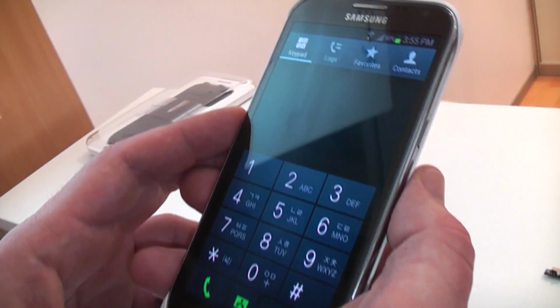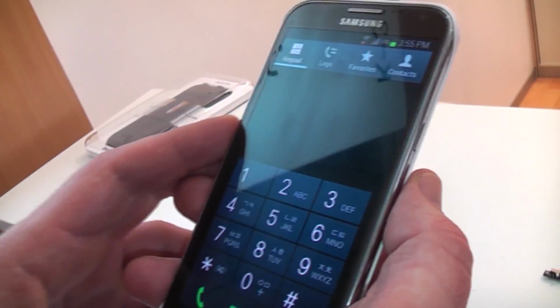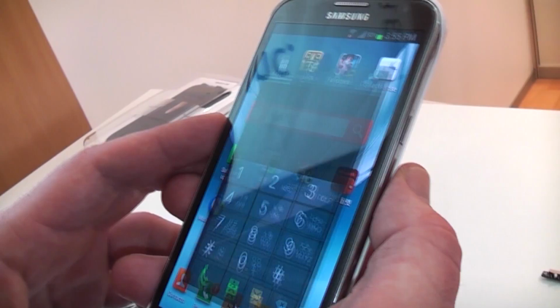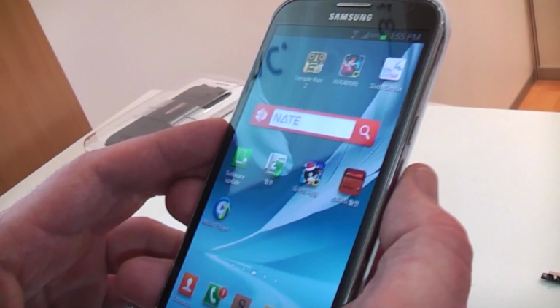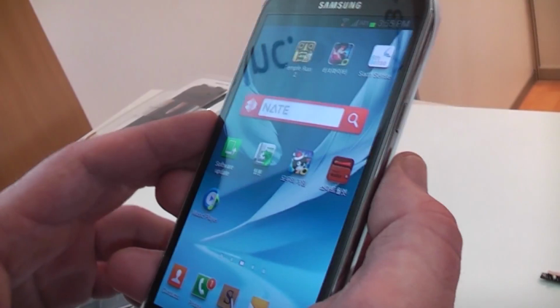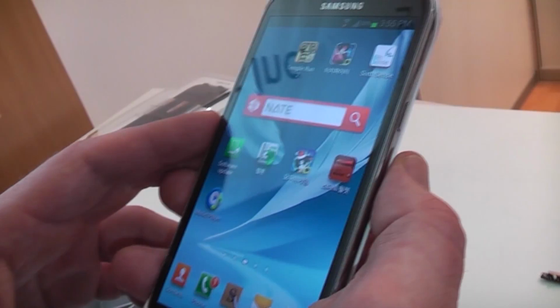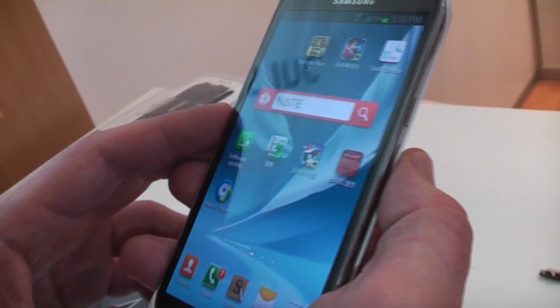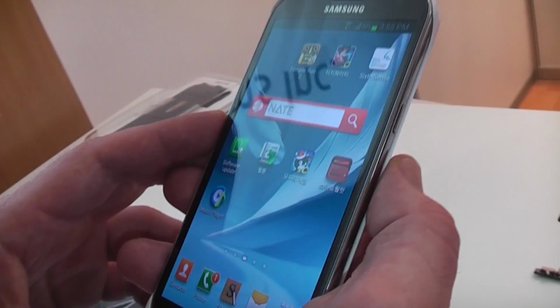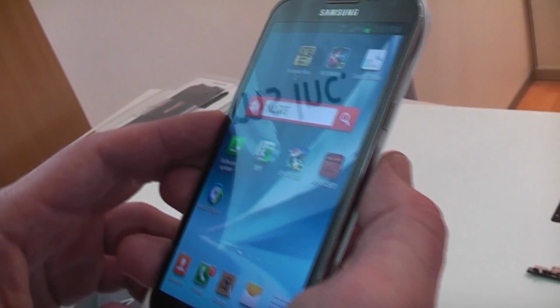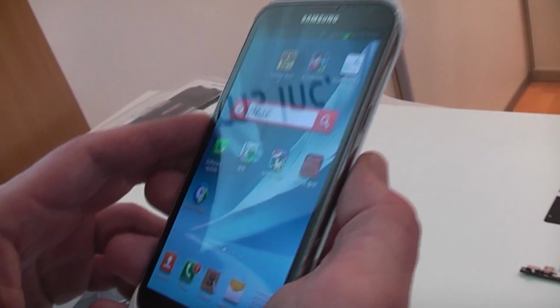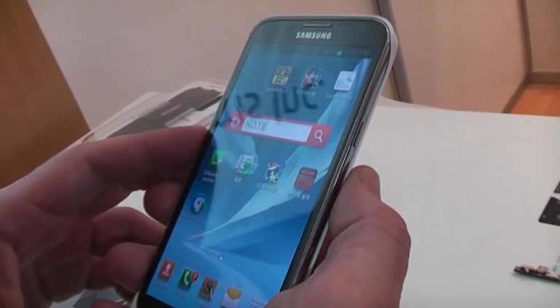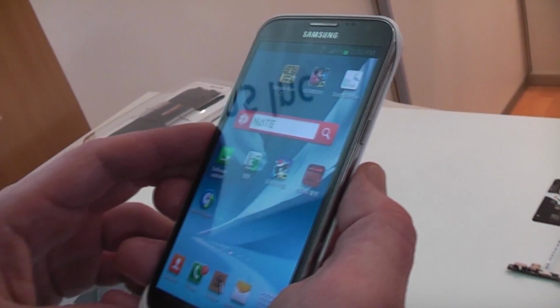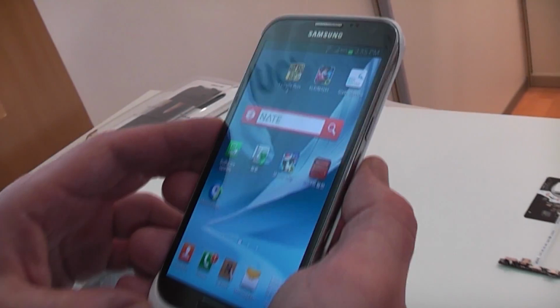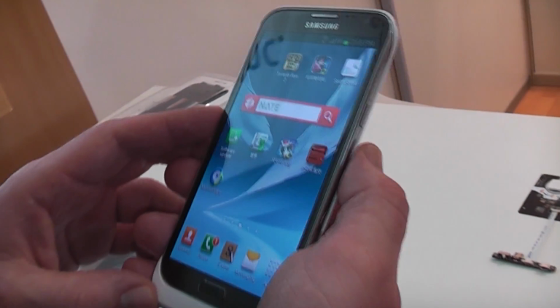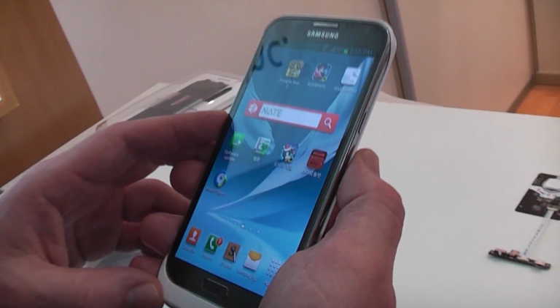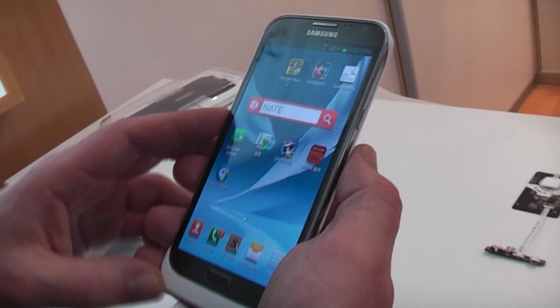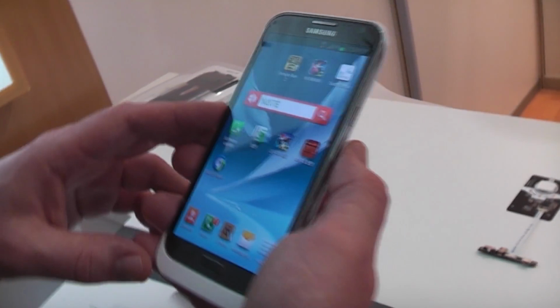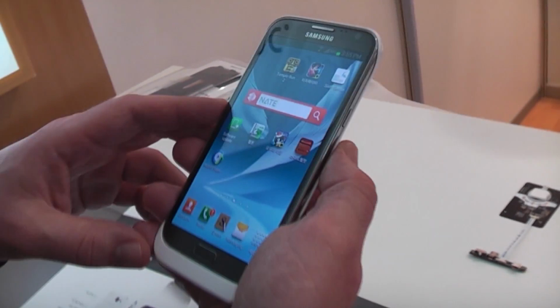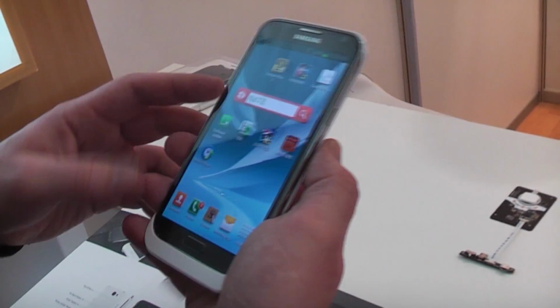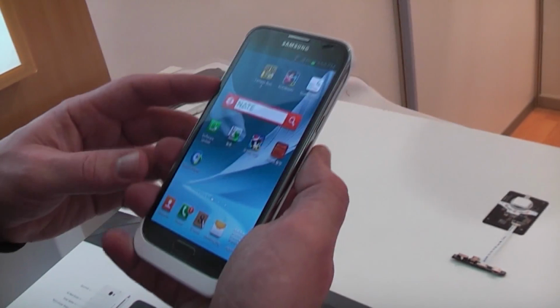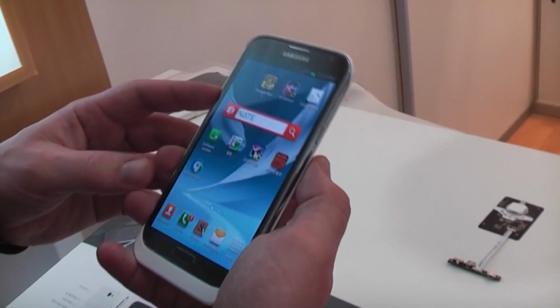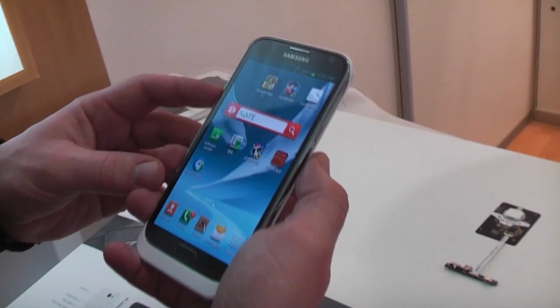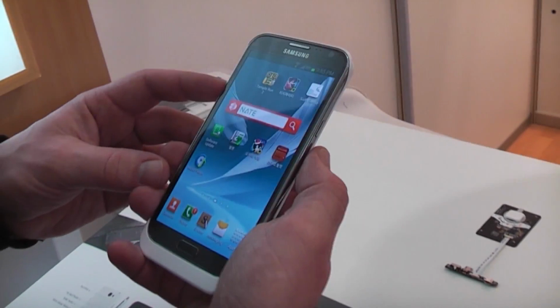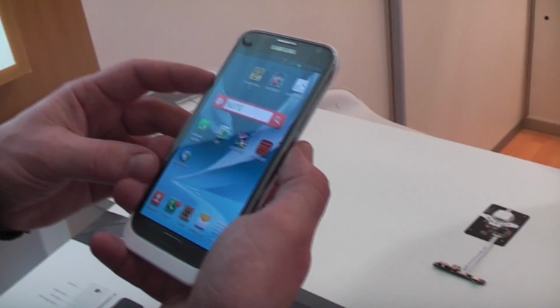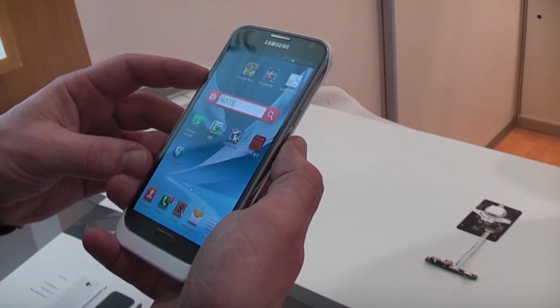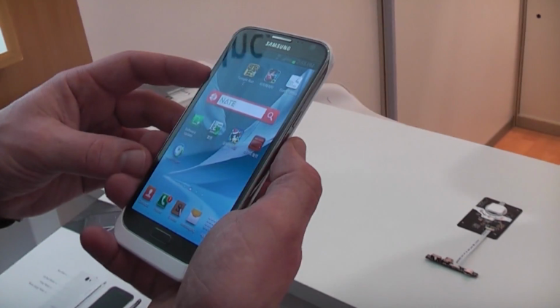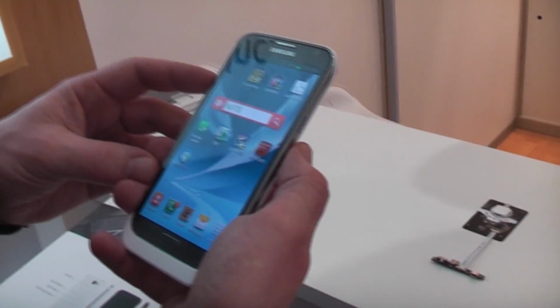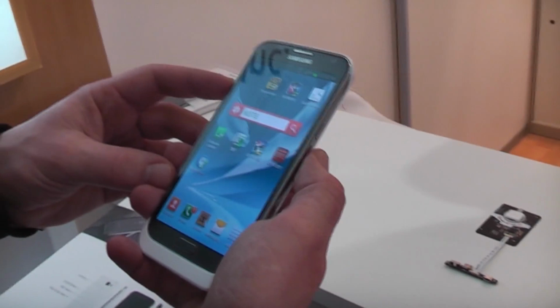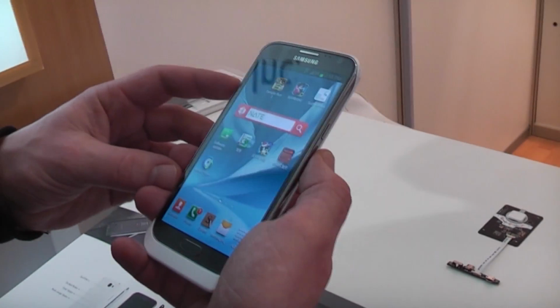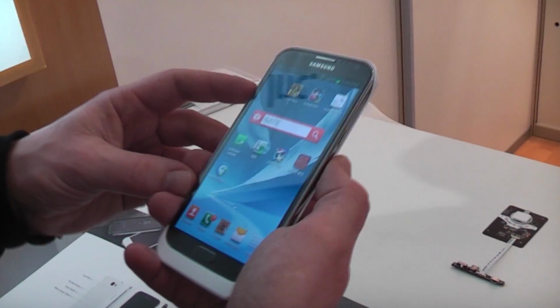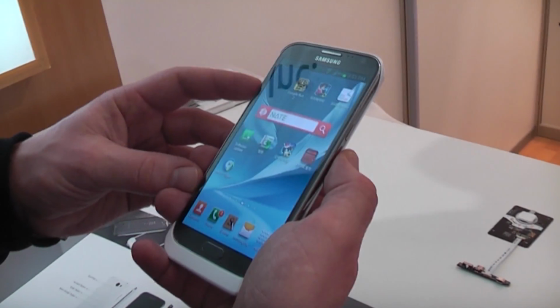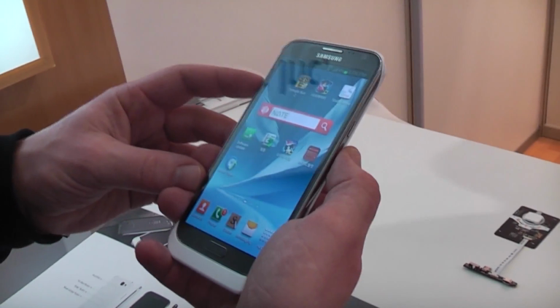This is the 6Sense case from DIO Systems from Korea. I'm Roland with MobileGeeks. Thank you.